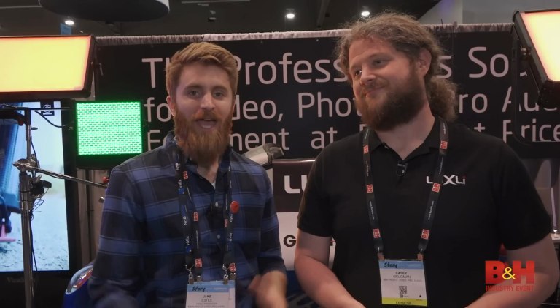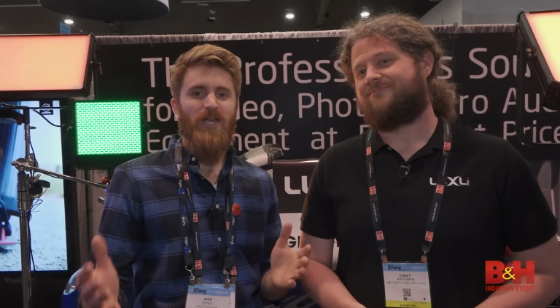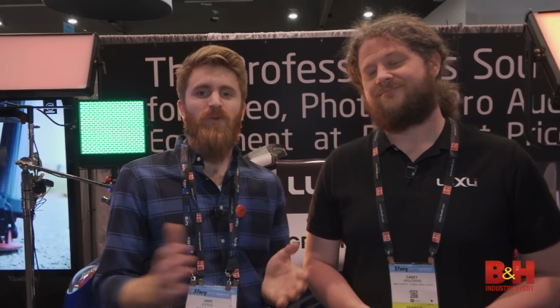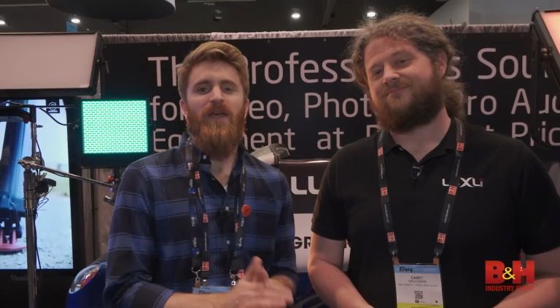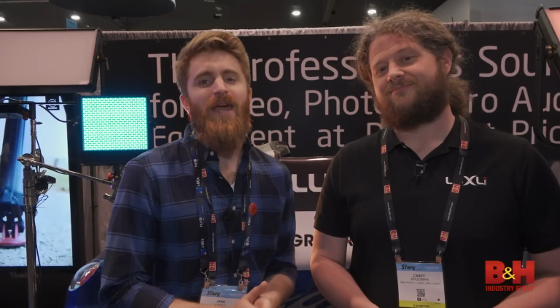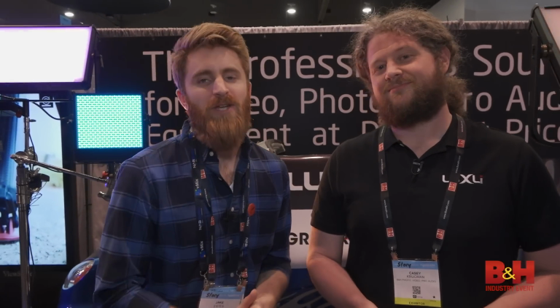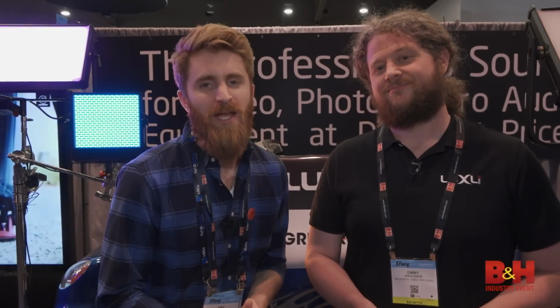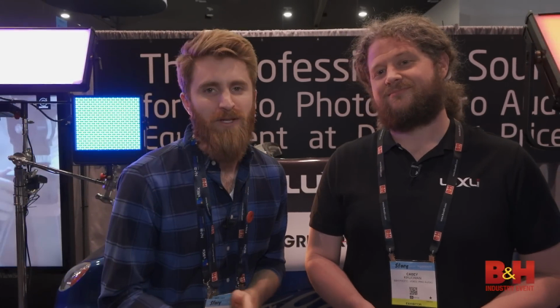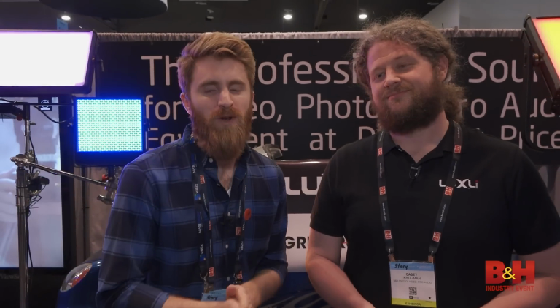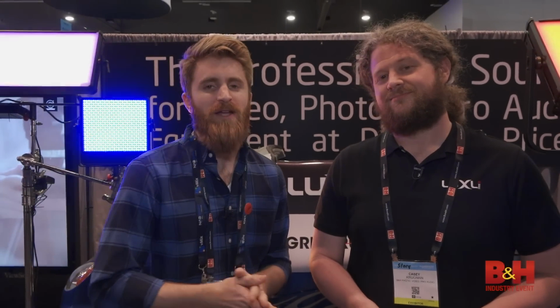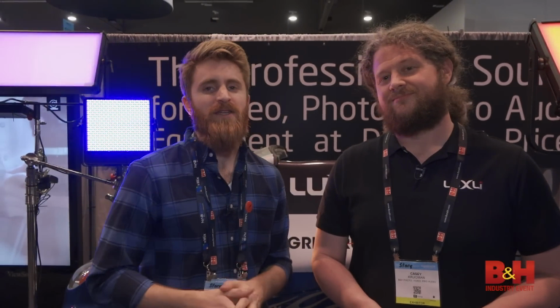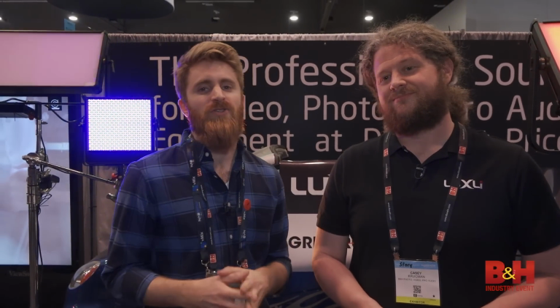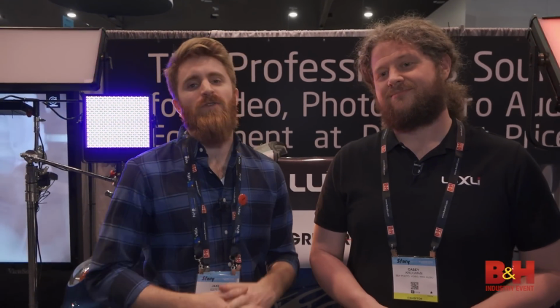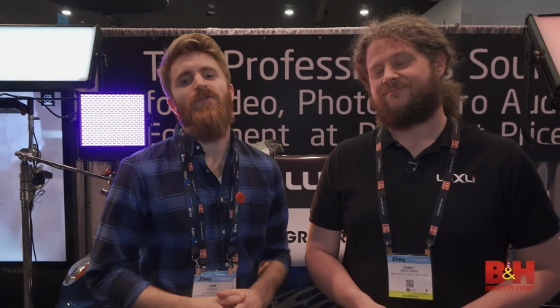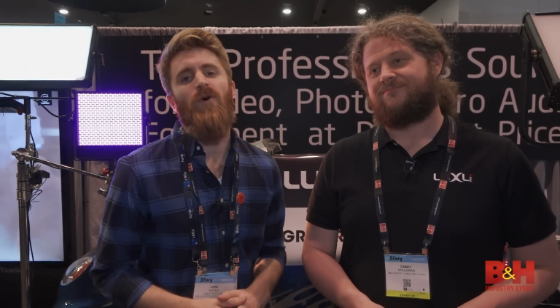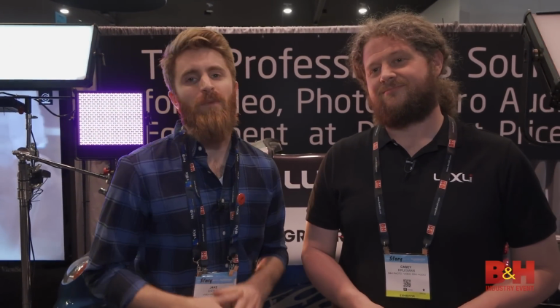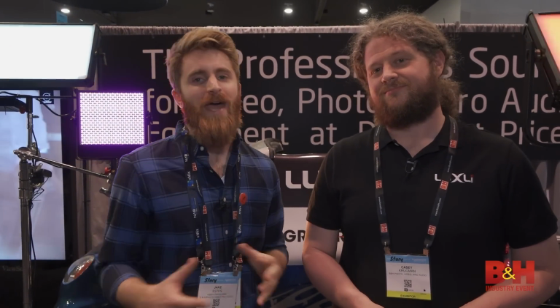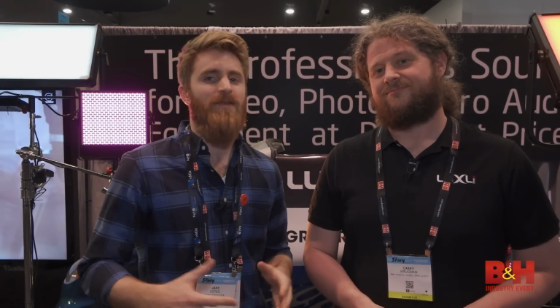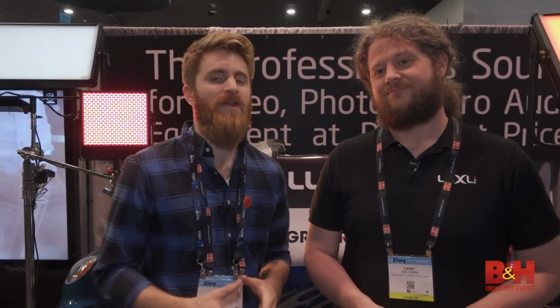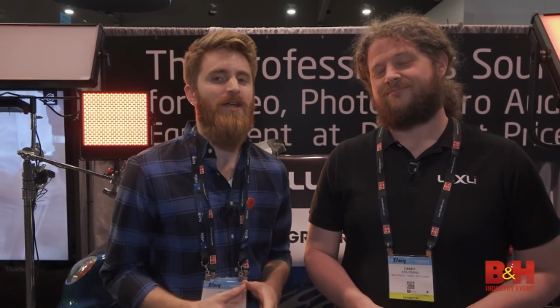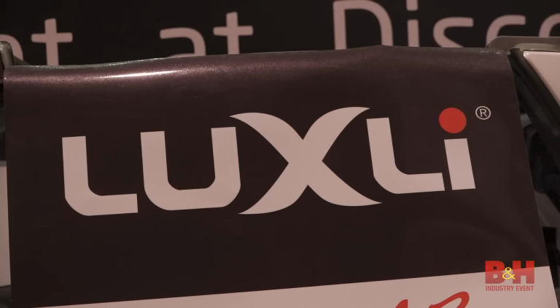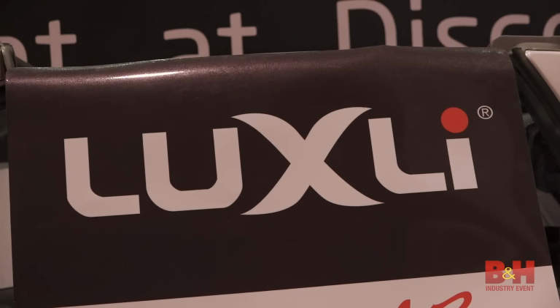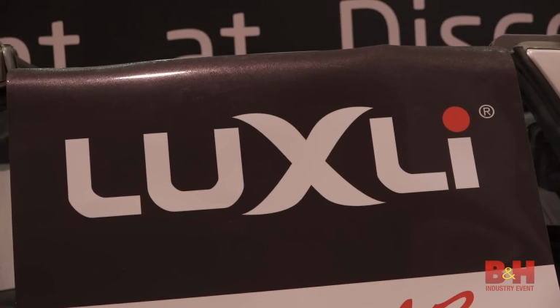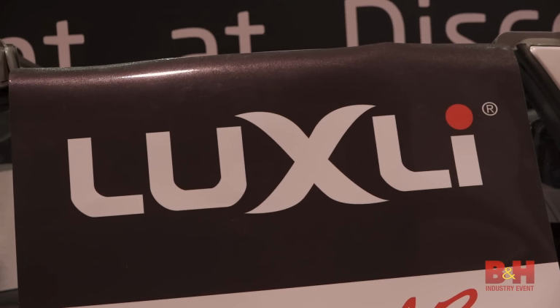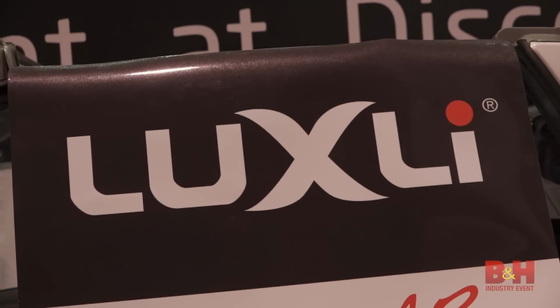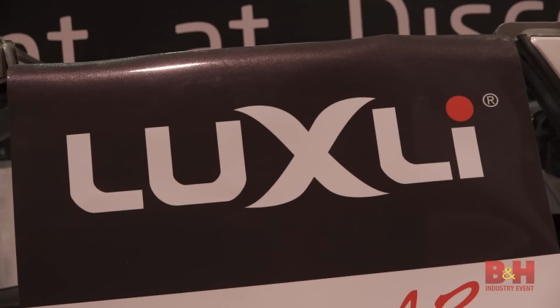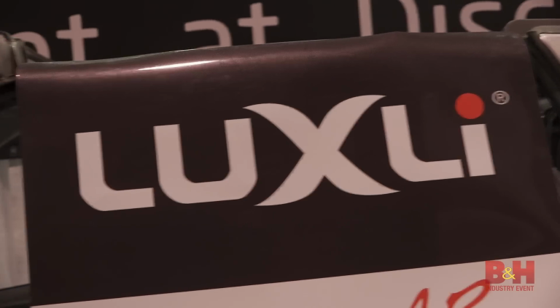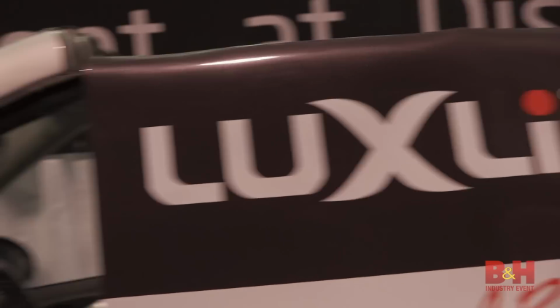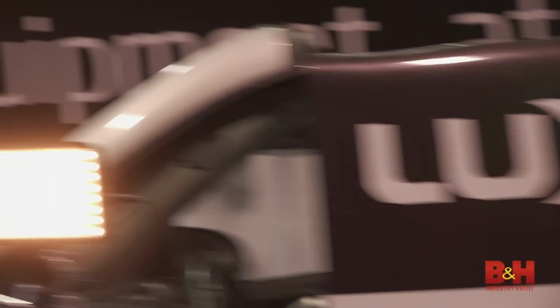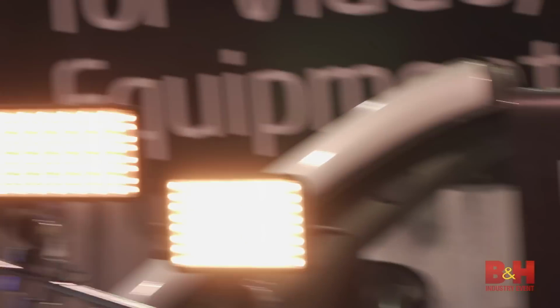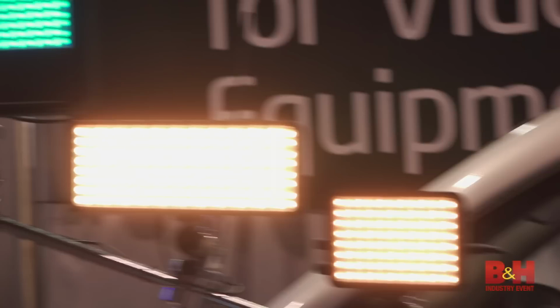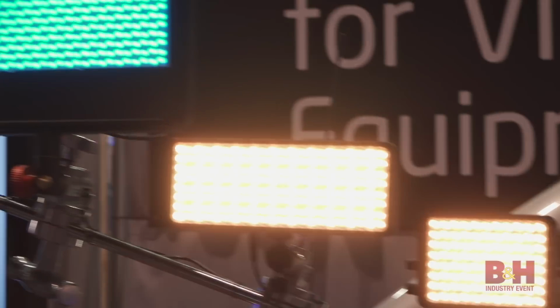Hey, Jake with B&H, NAB 2019 show floor. I'm back in the B&H booth talking with Casey from Luxly.